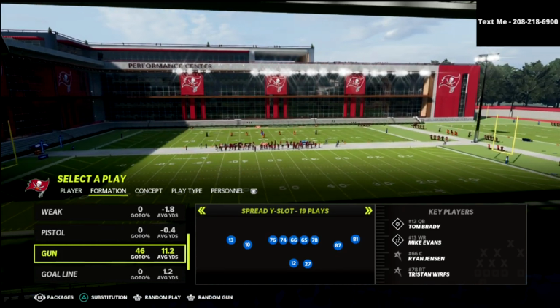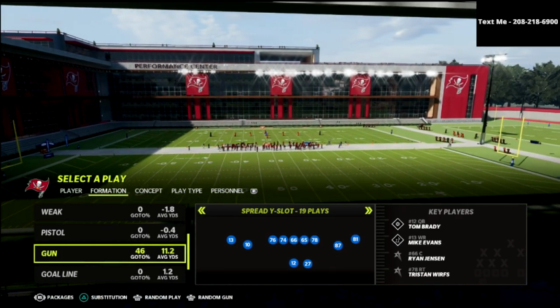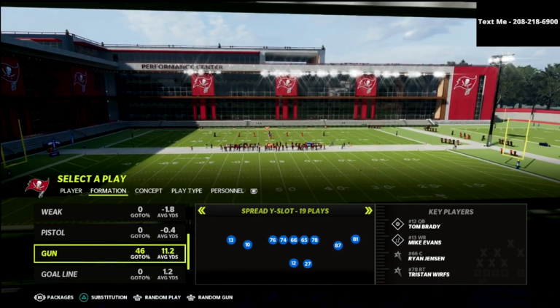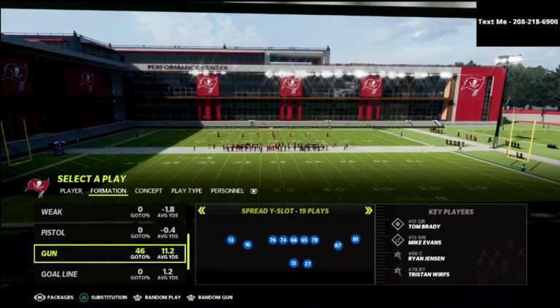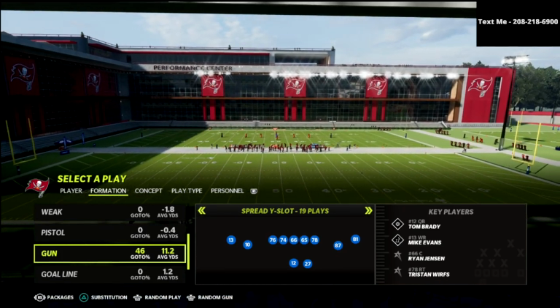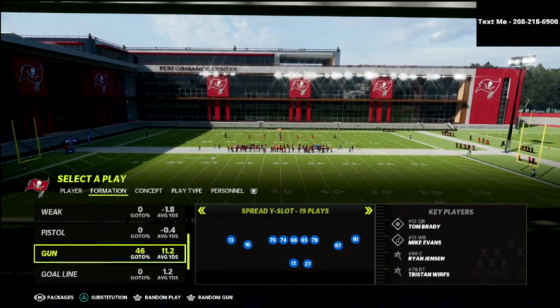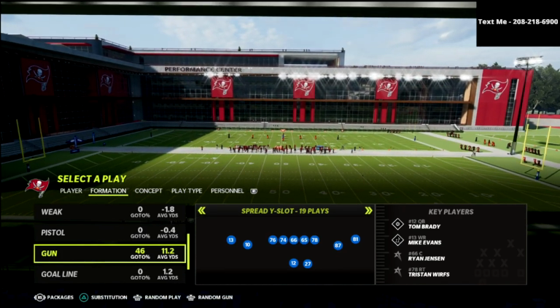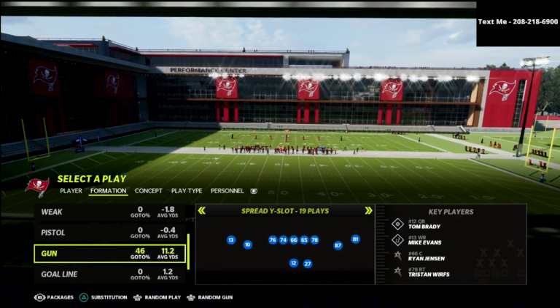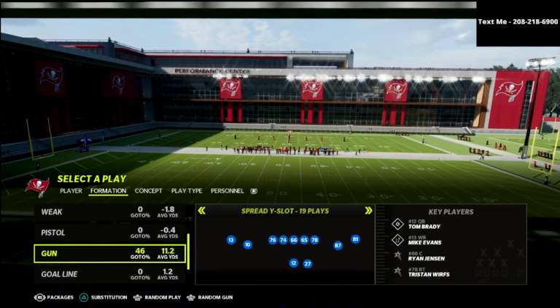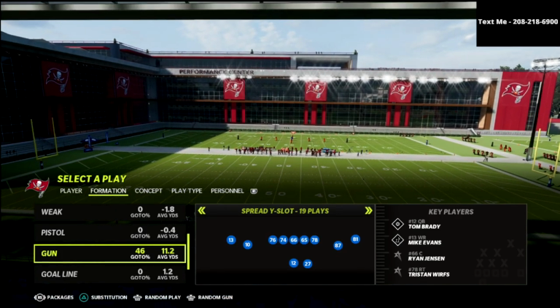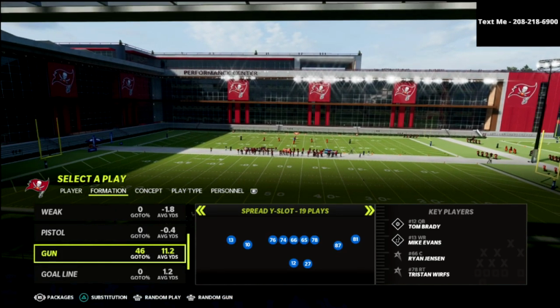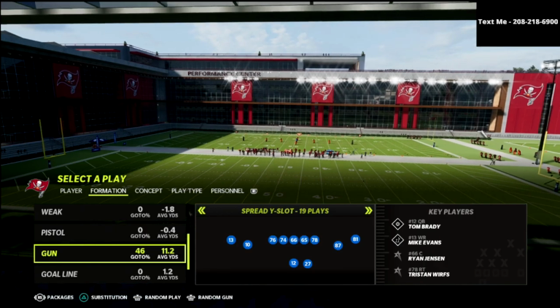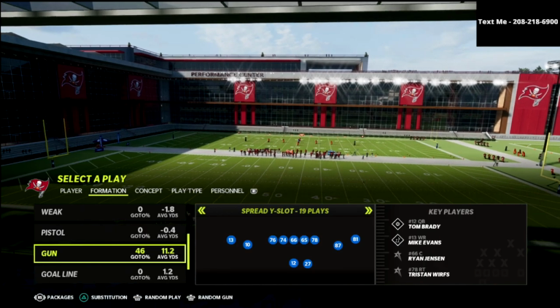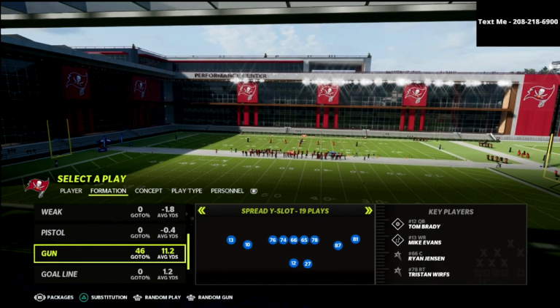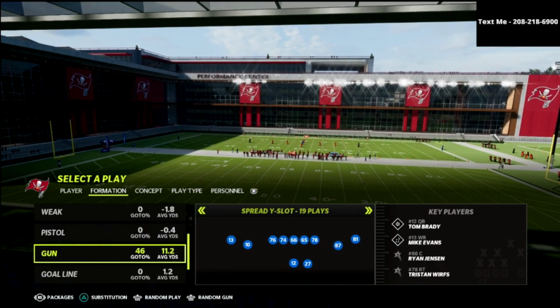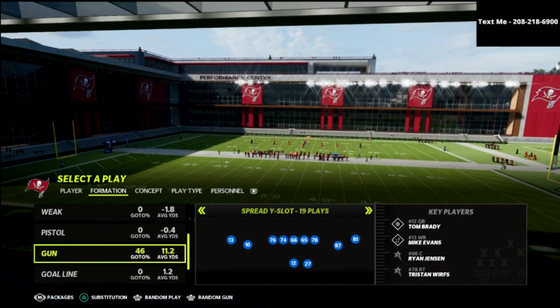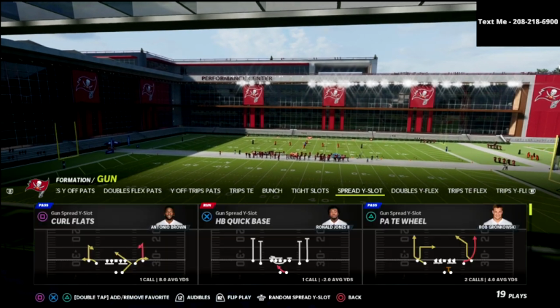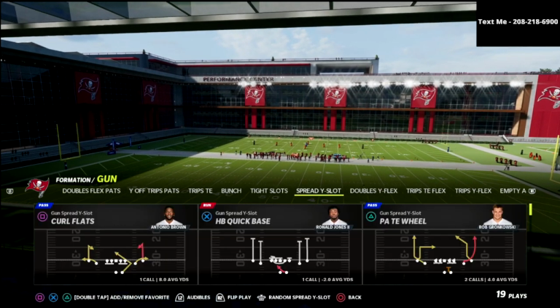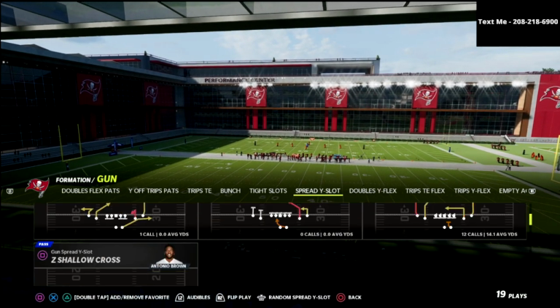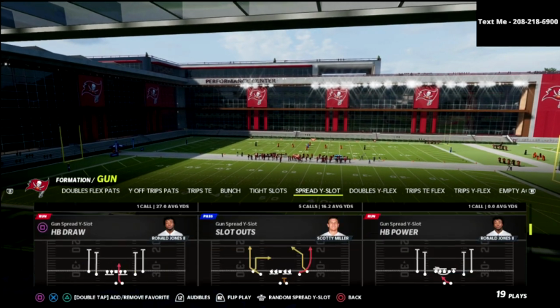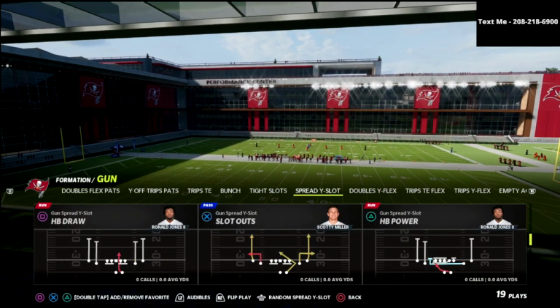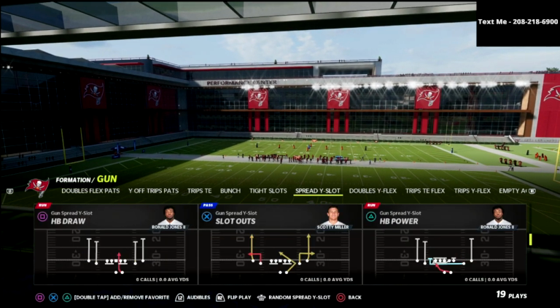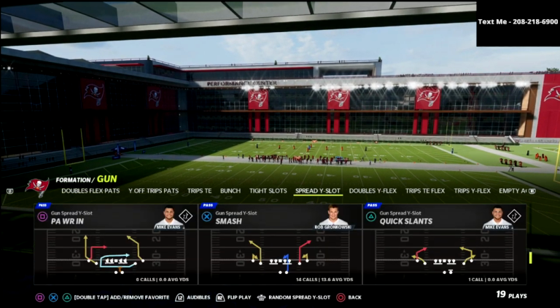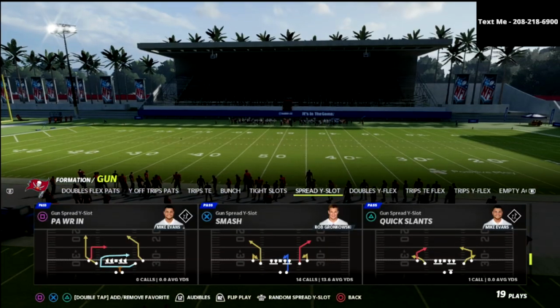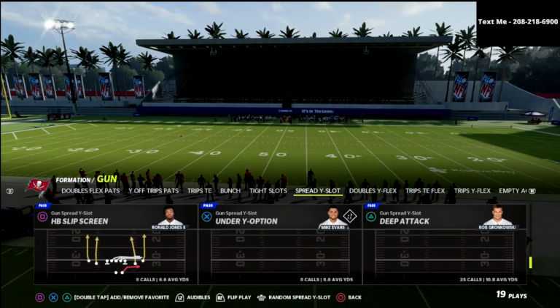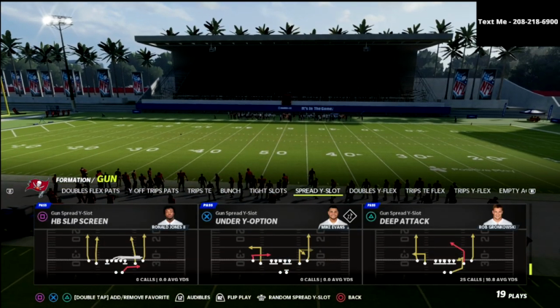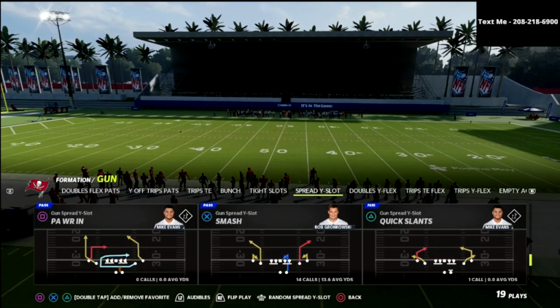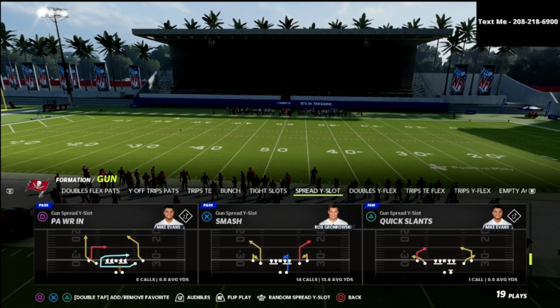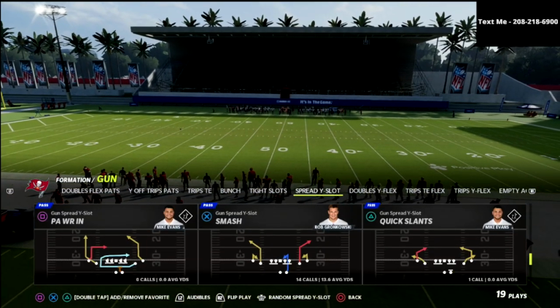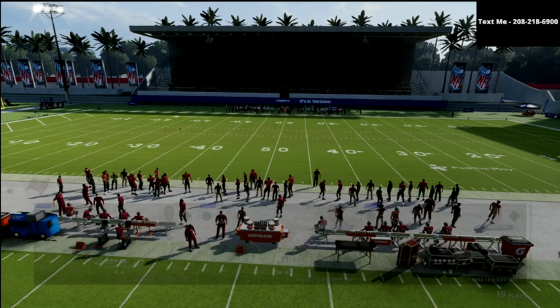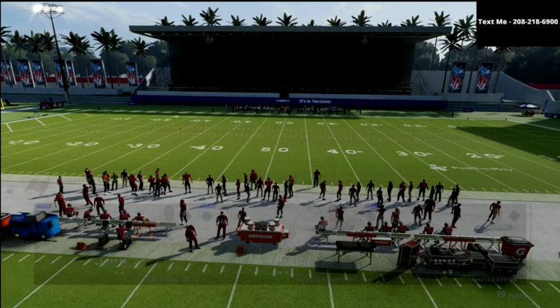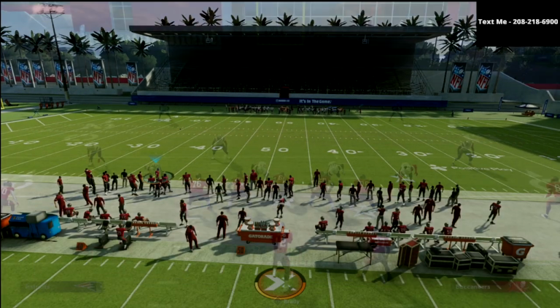Today we're talking about cover 4 palms out of the nickel normal, which can be found in the San Francisco 49ers playbook.